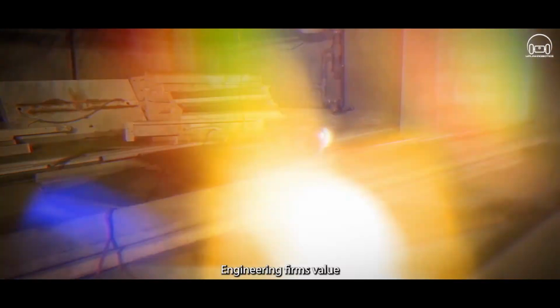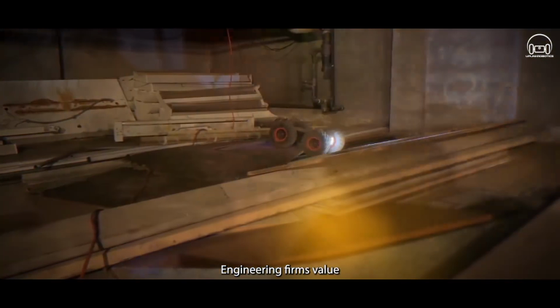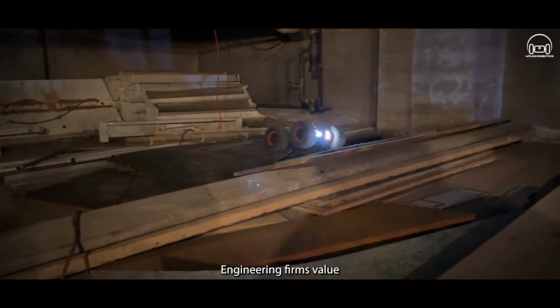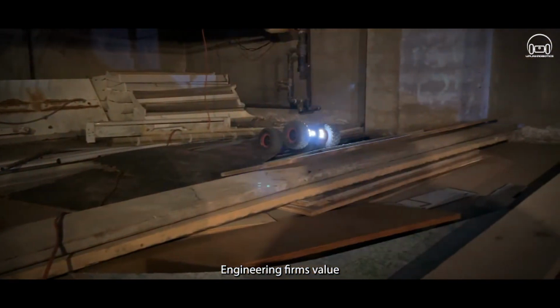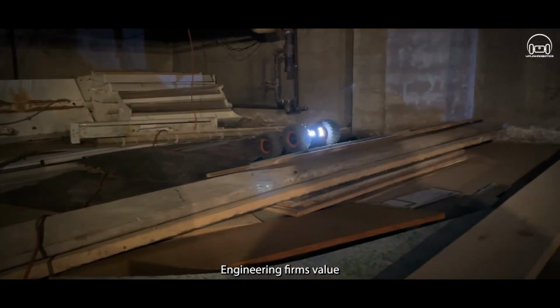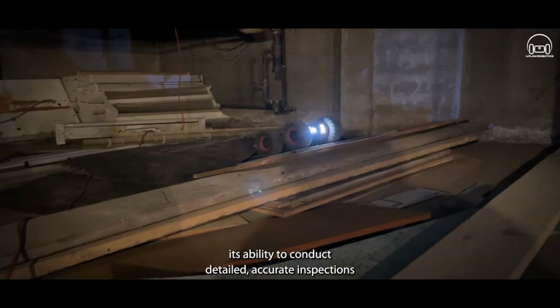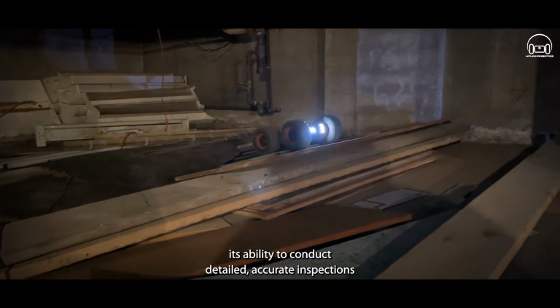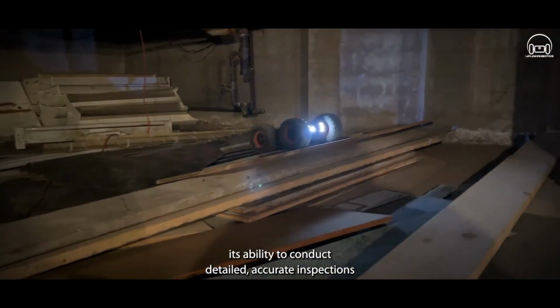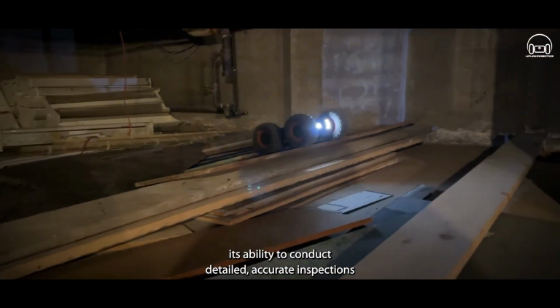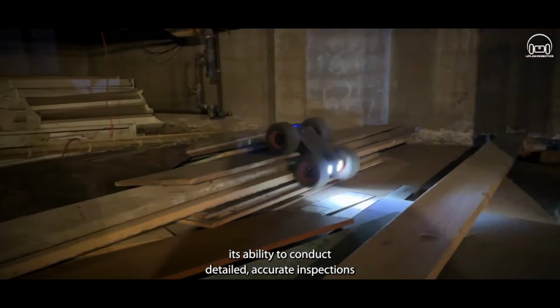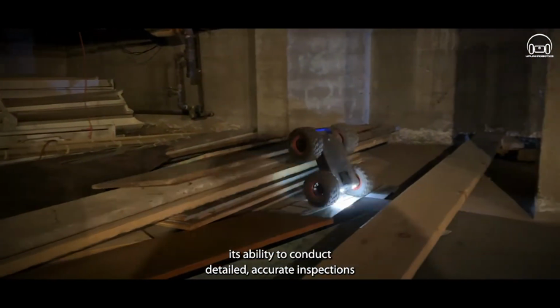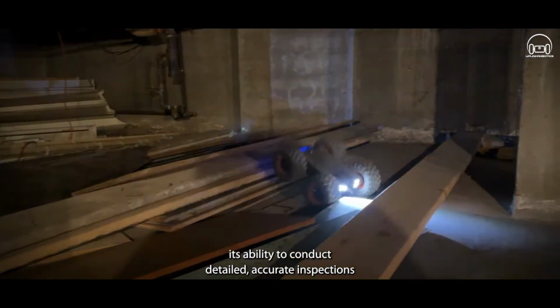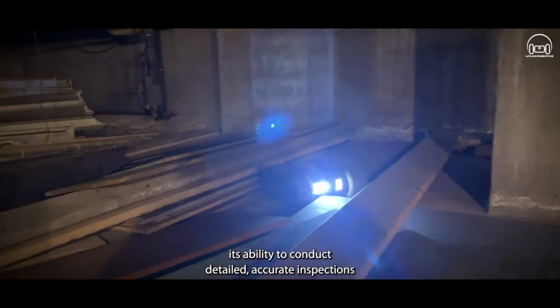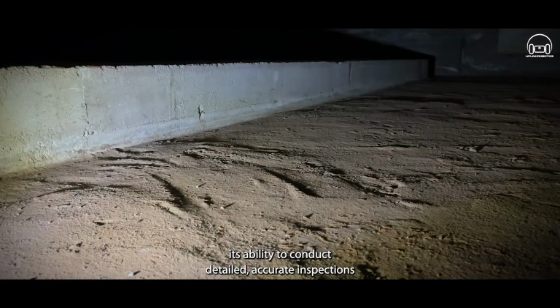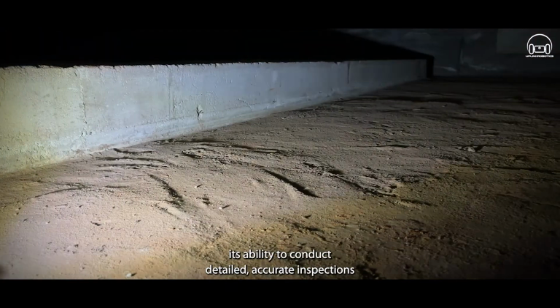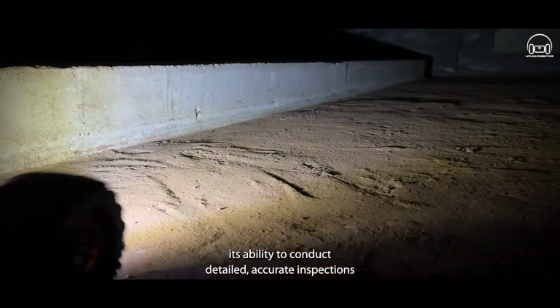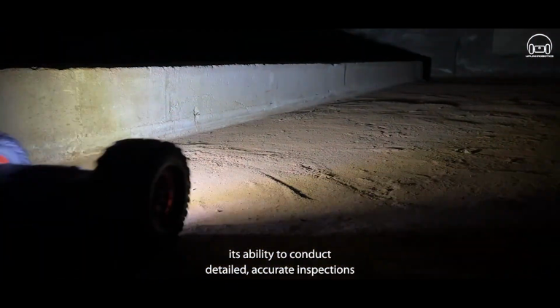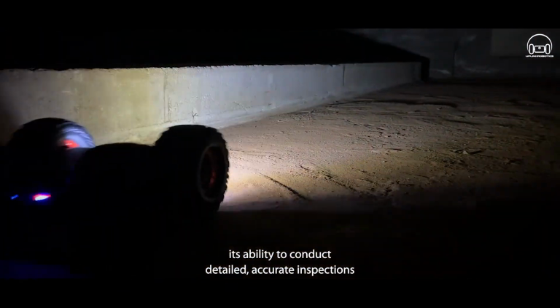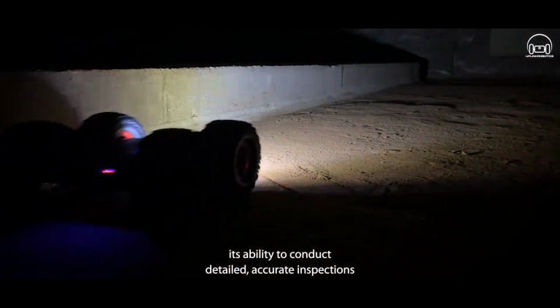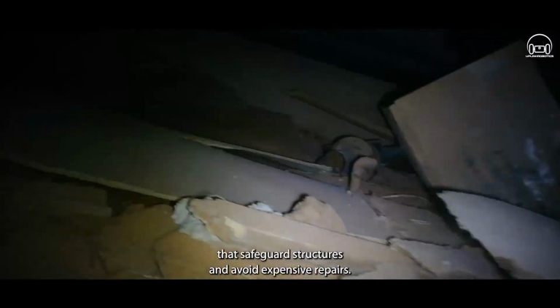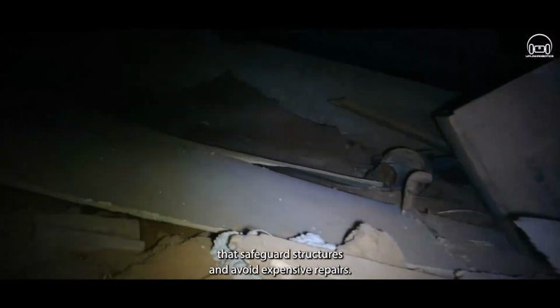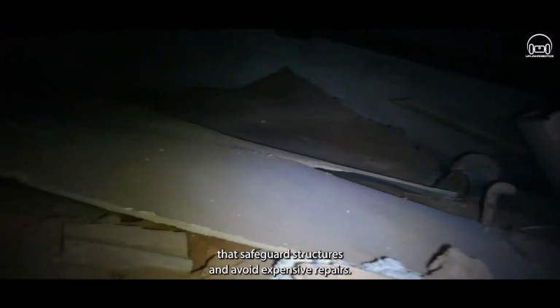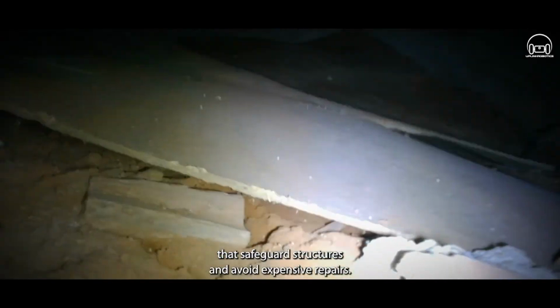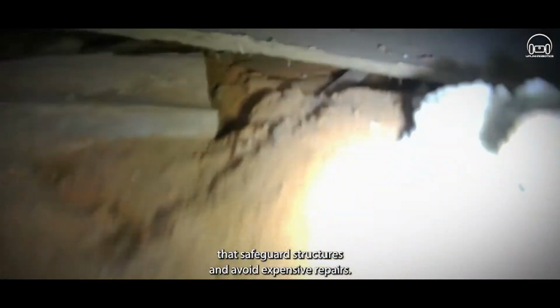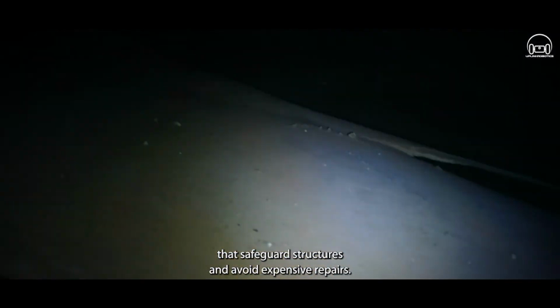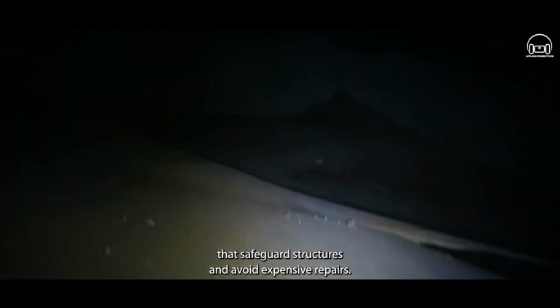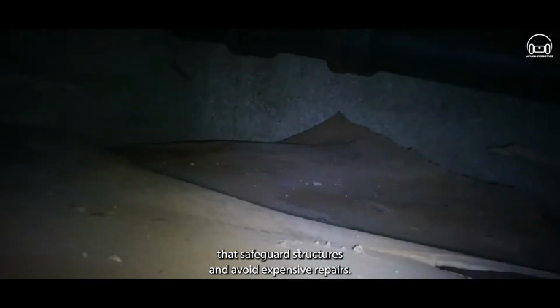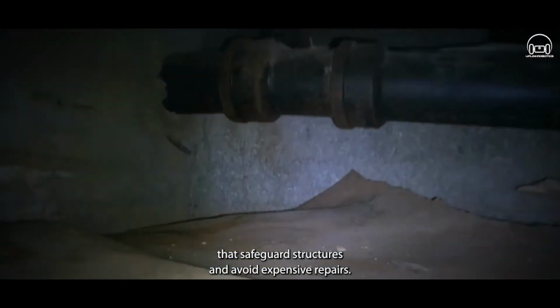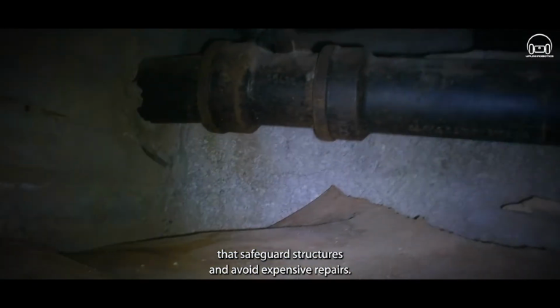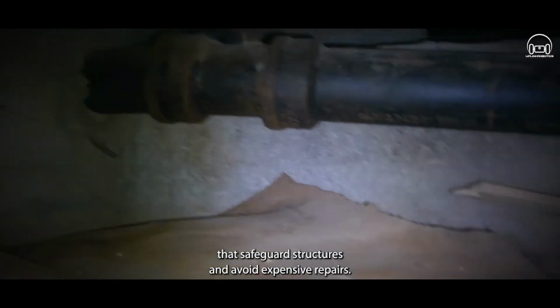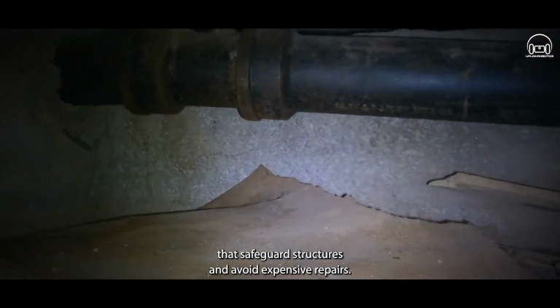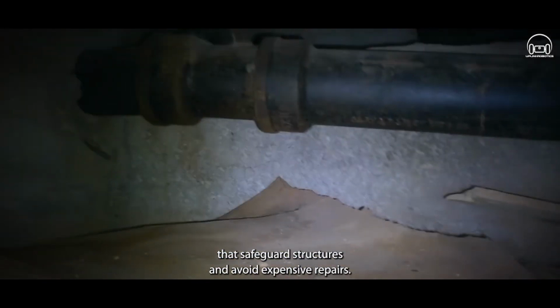Engineering firms value its ability to conduct detailed, accurate inspections that safeguard structures and avoid expensive repairs.